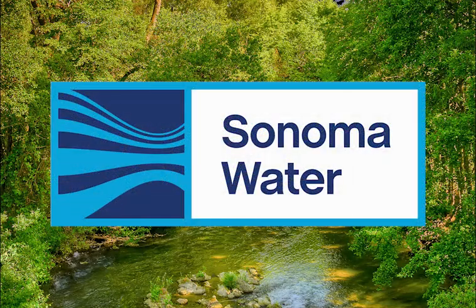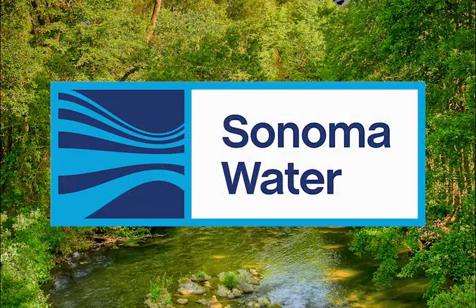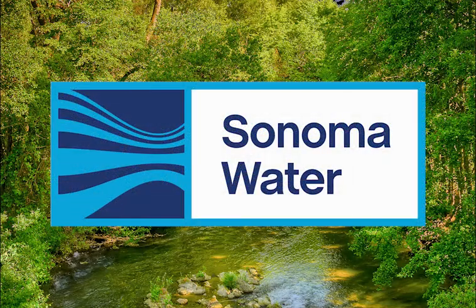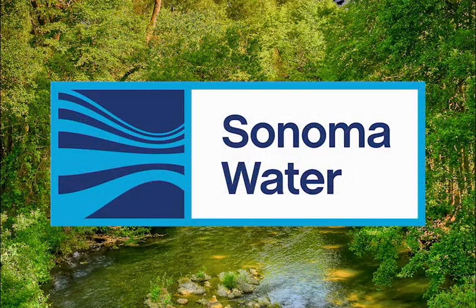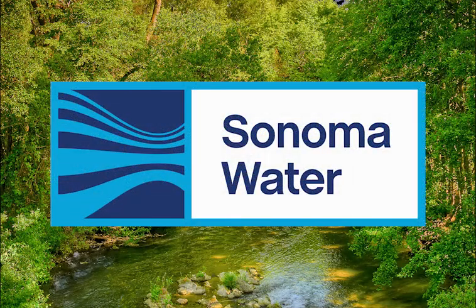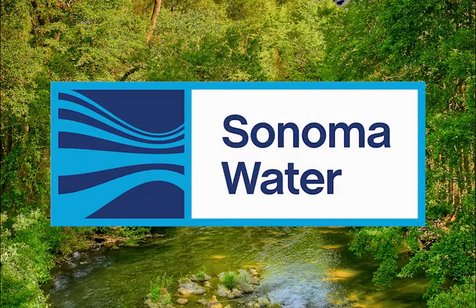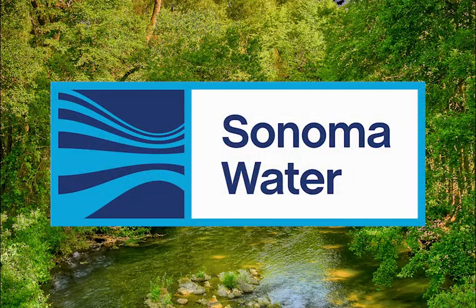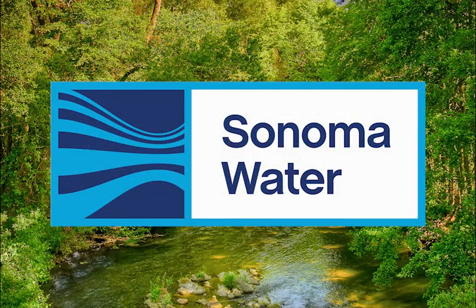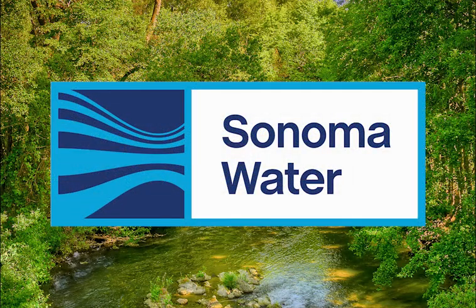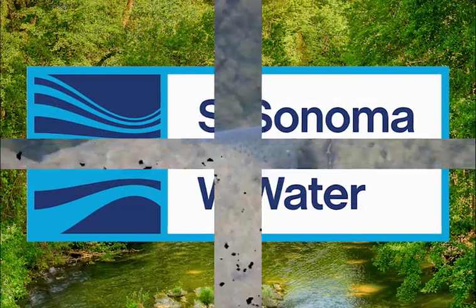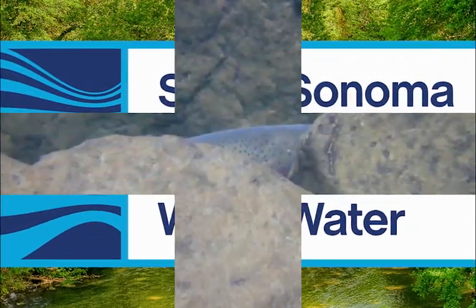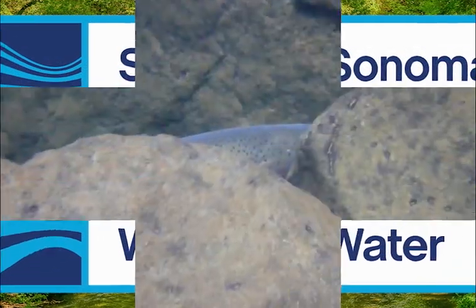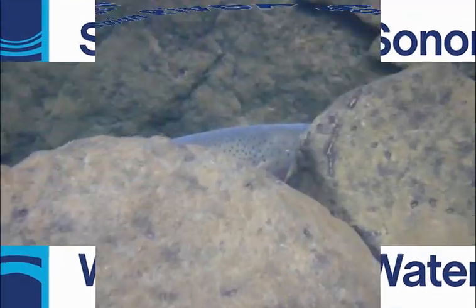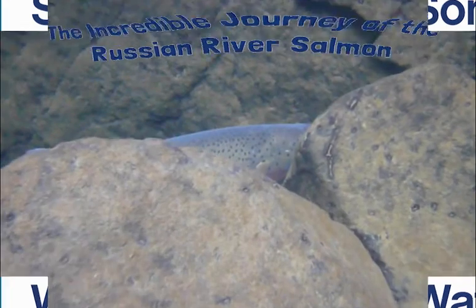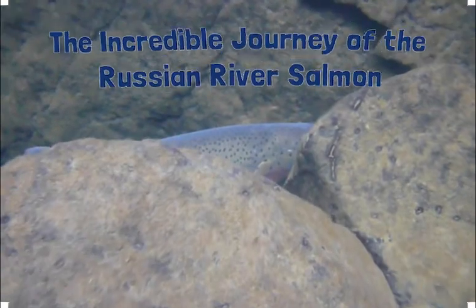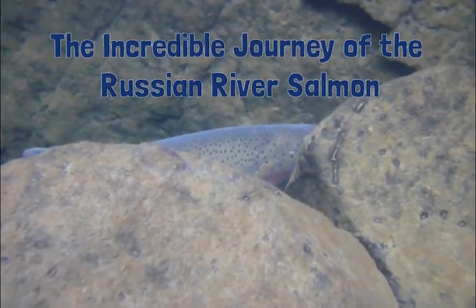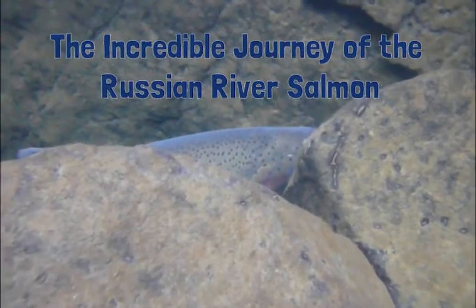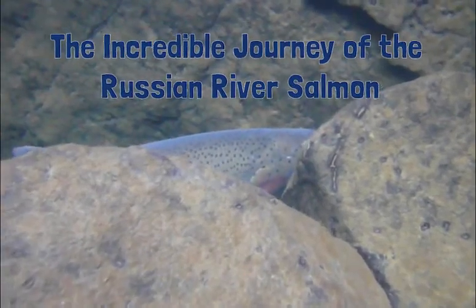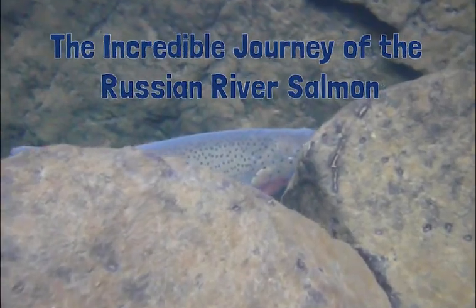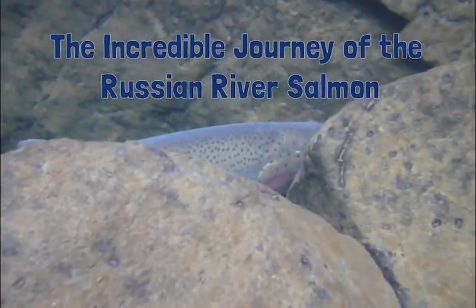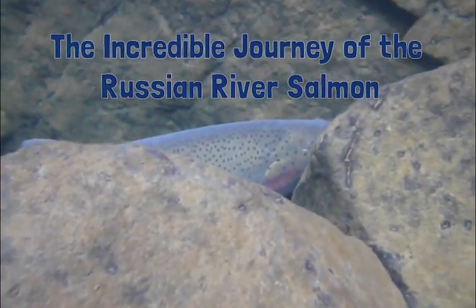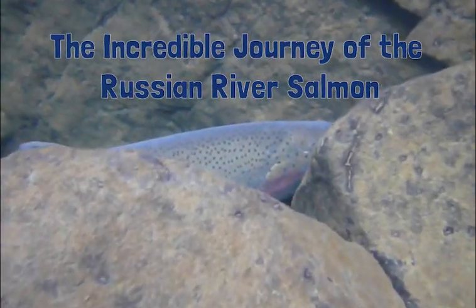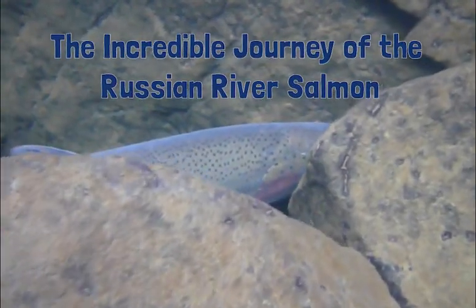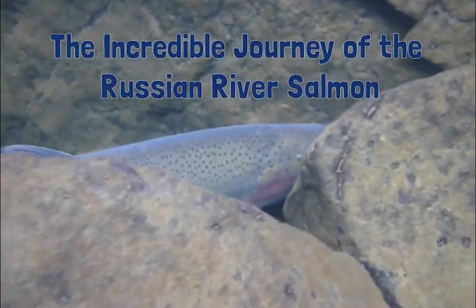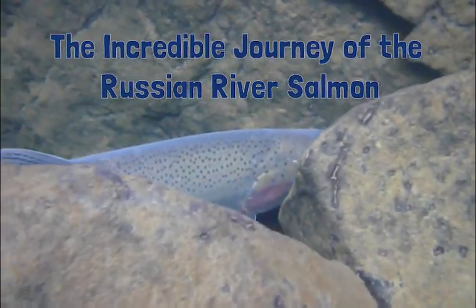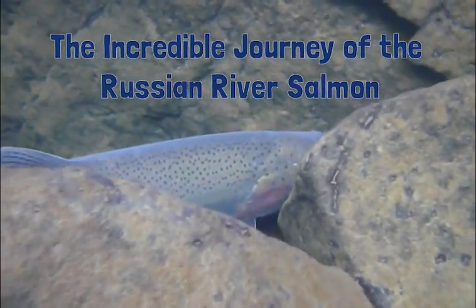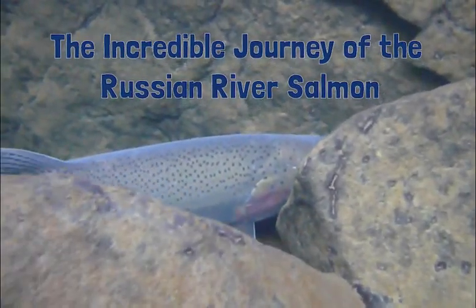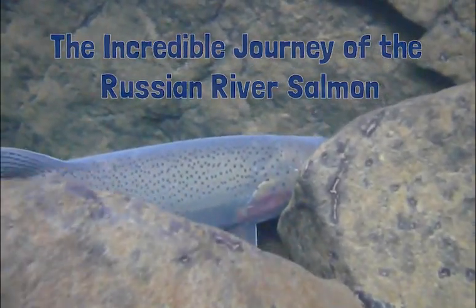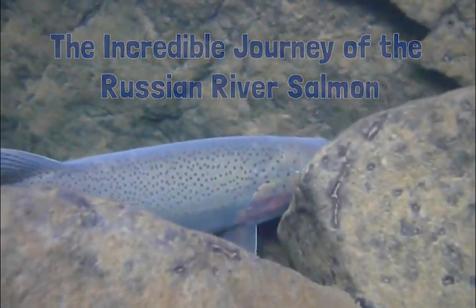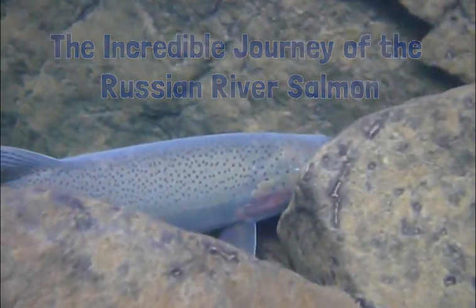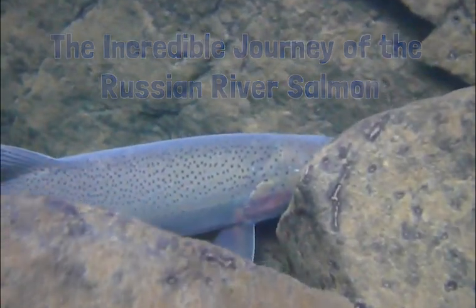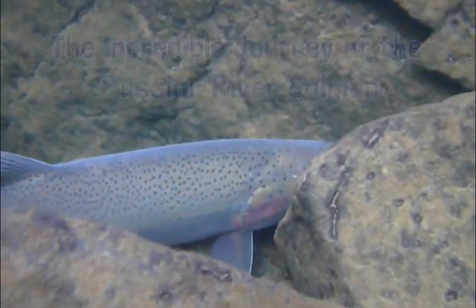Join us as we learn about the incredible journey of the Russian River Salmon.